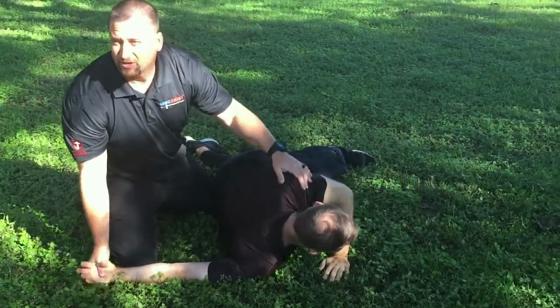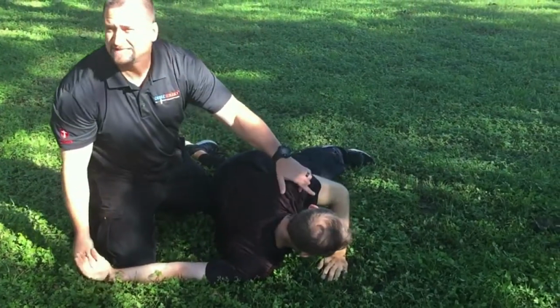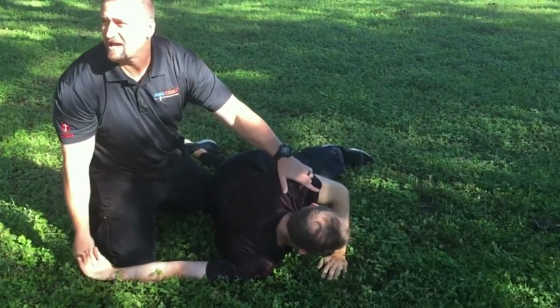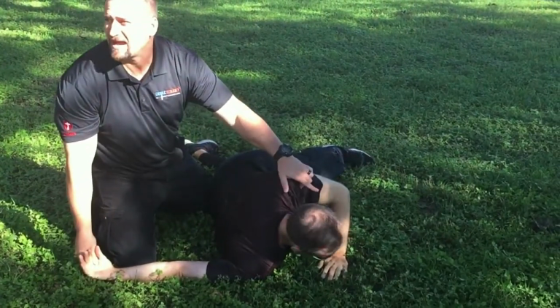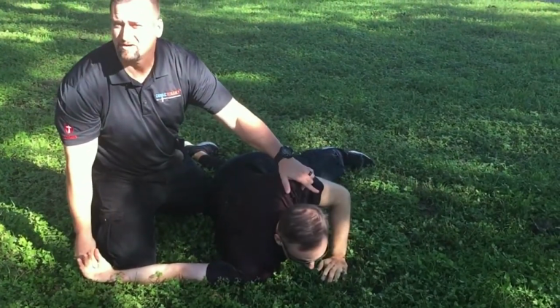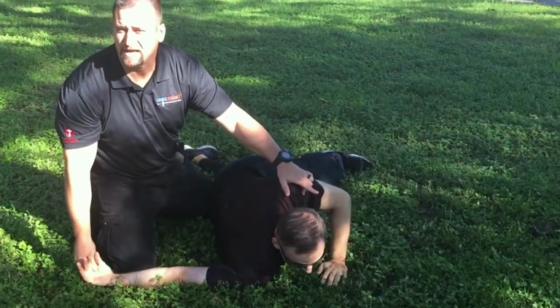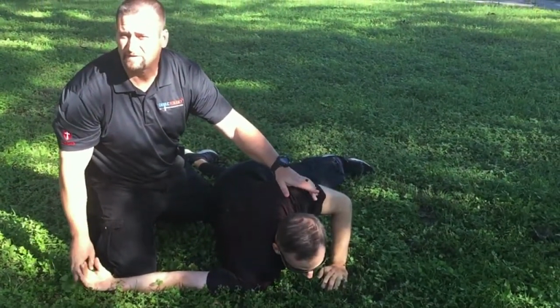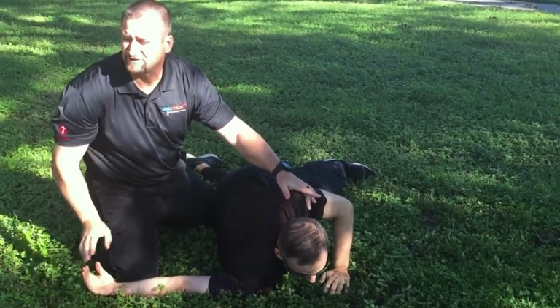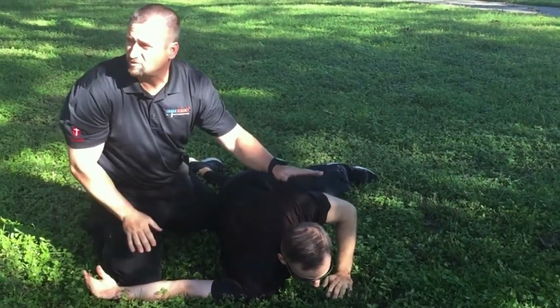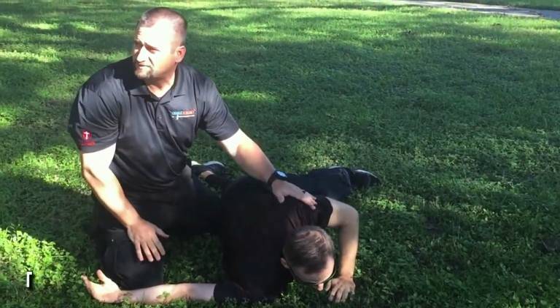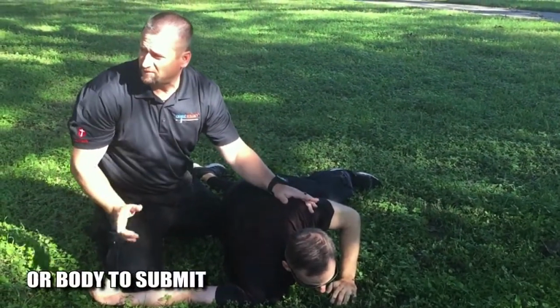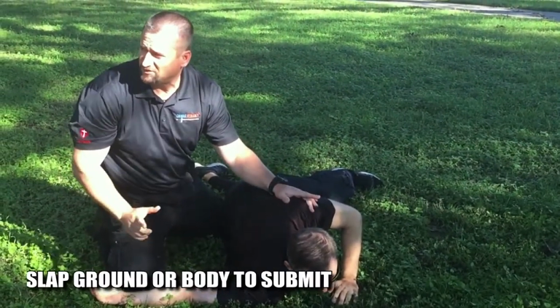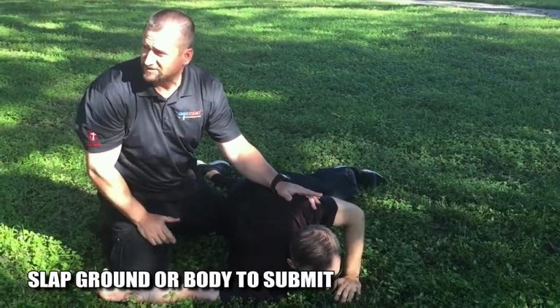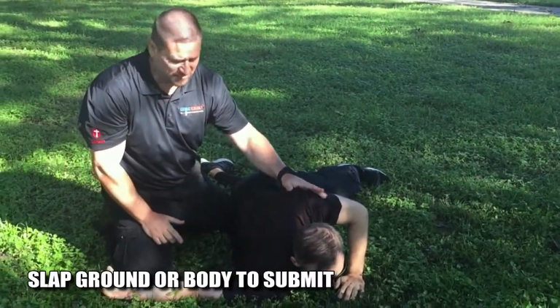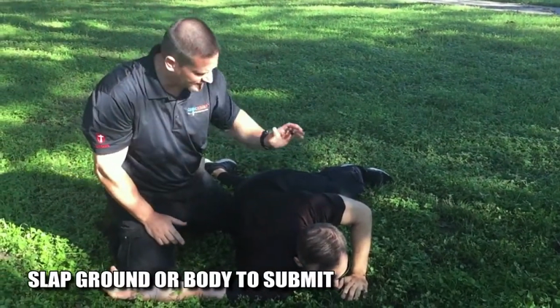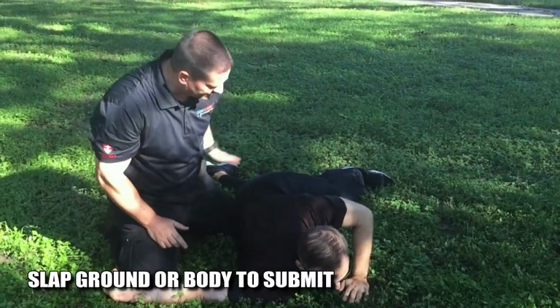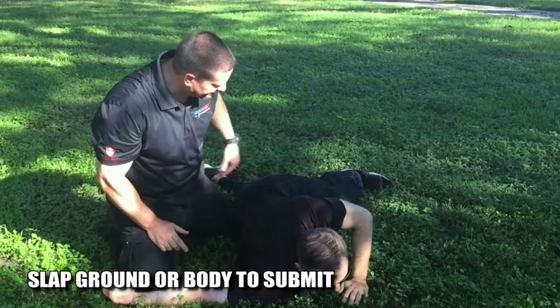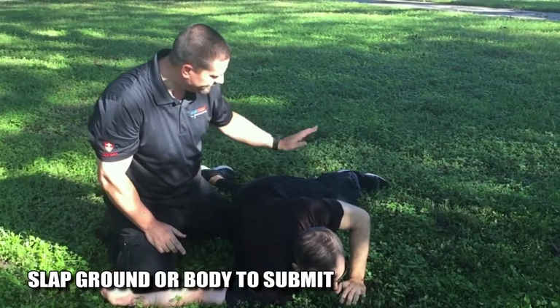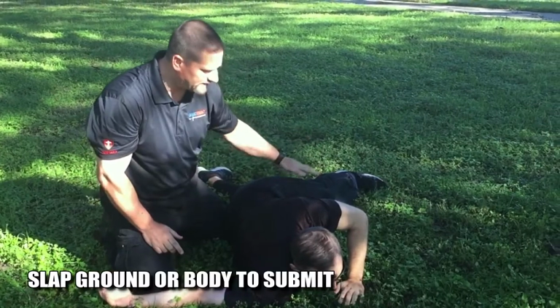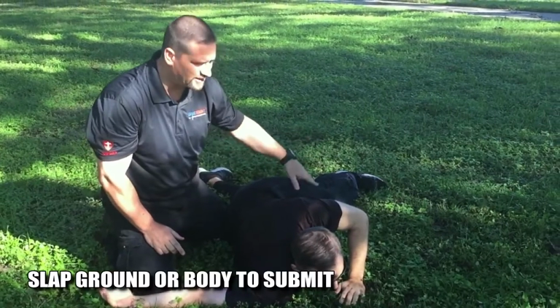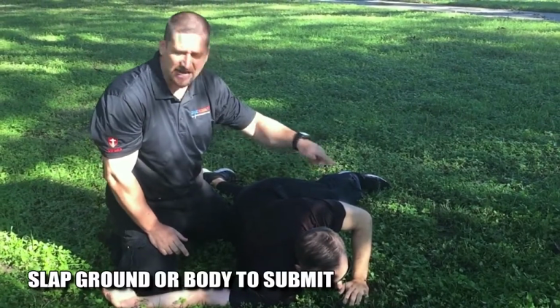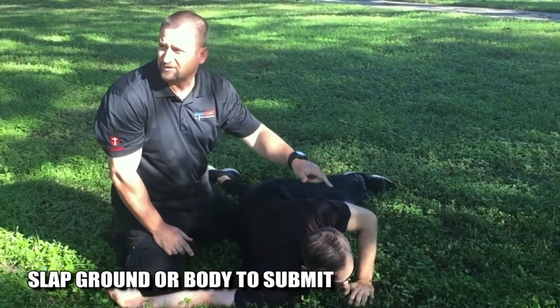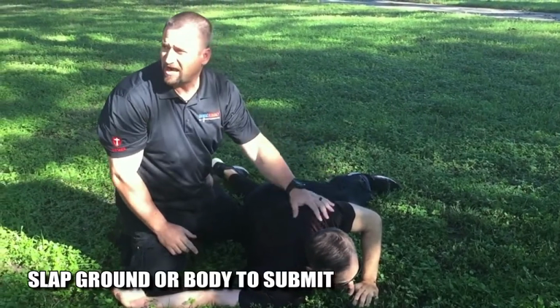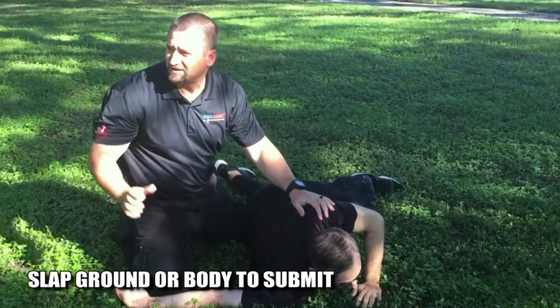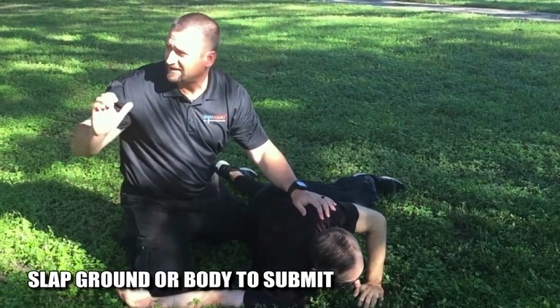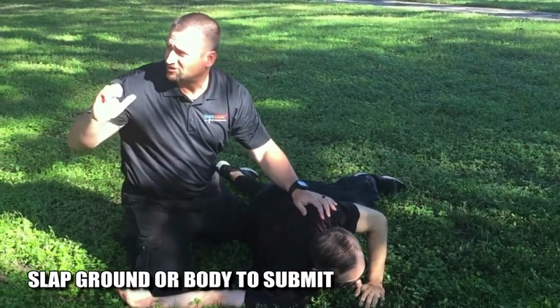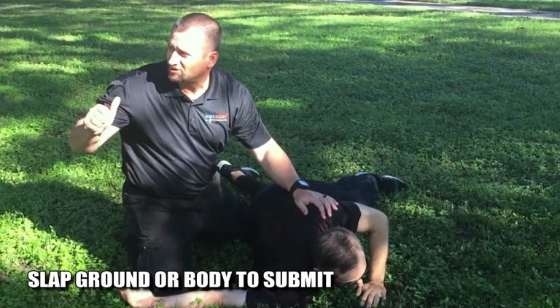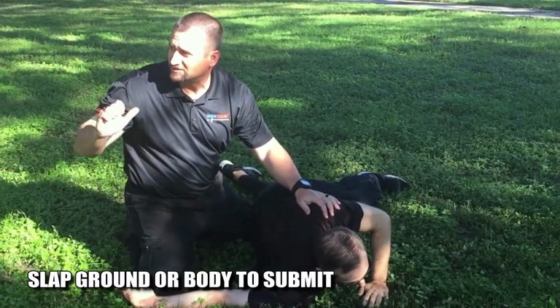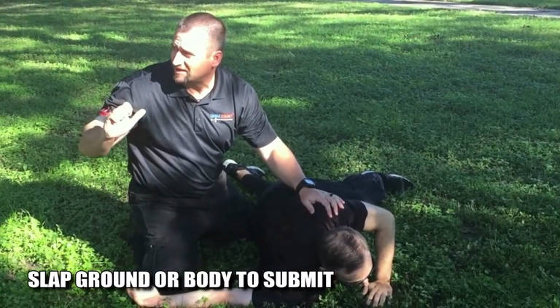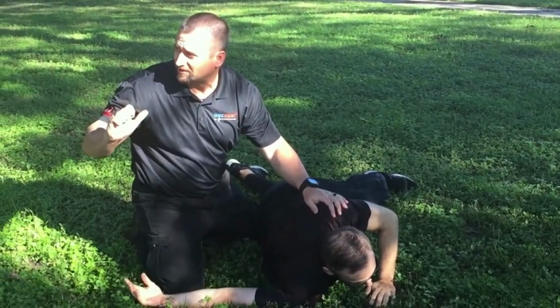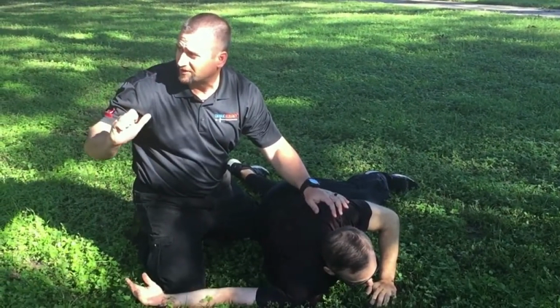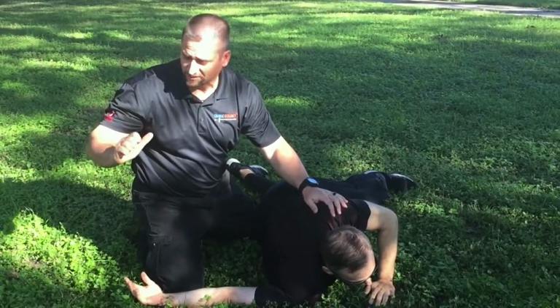Notice he tapped out. If it's too much pain when we do these locks, tap your leg or tap the ground — that's your cue to let up on the pressure.